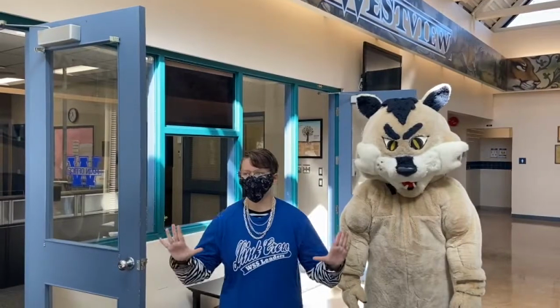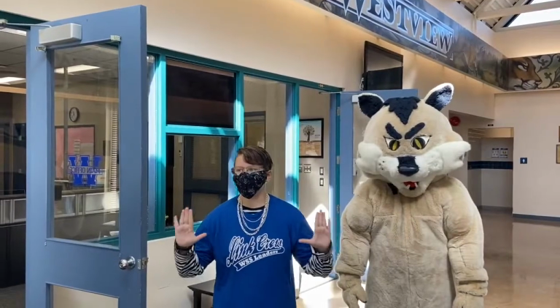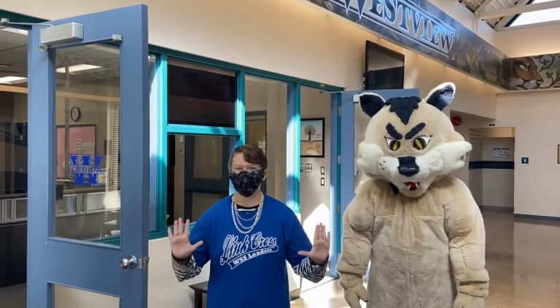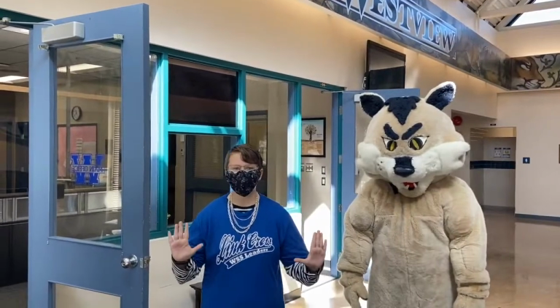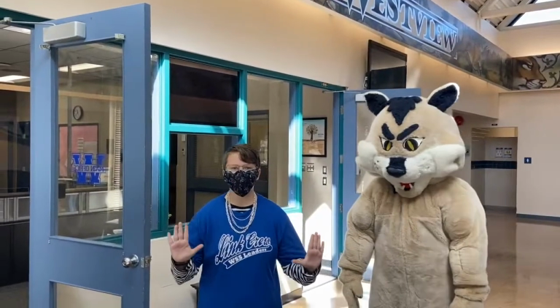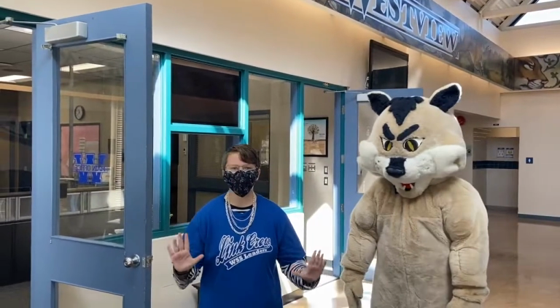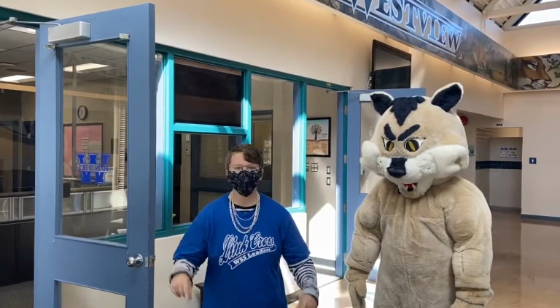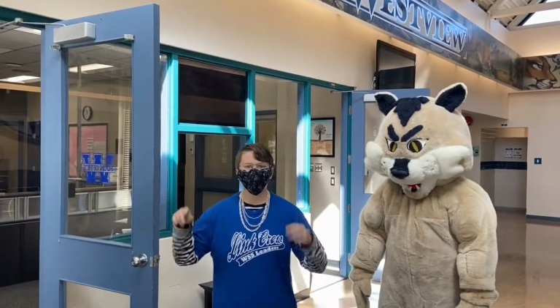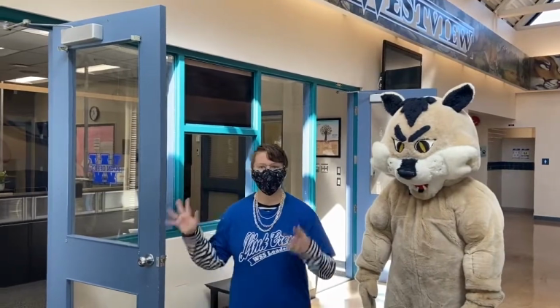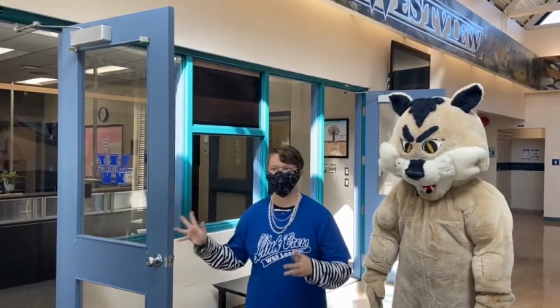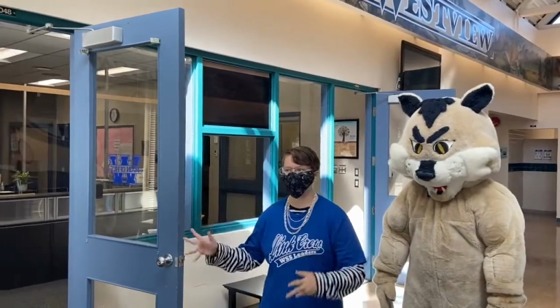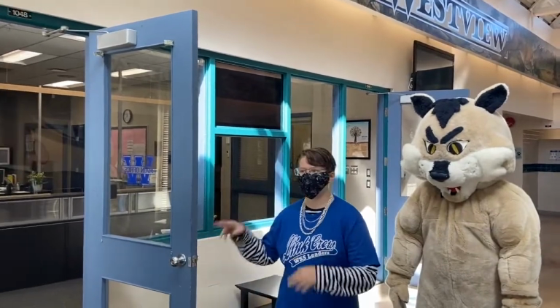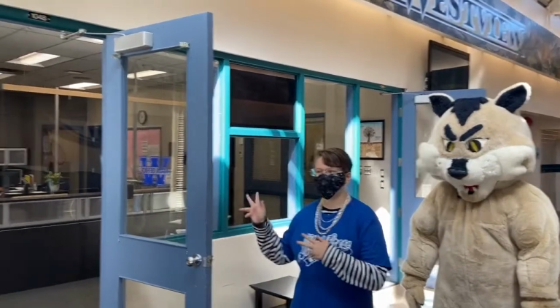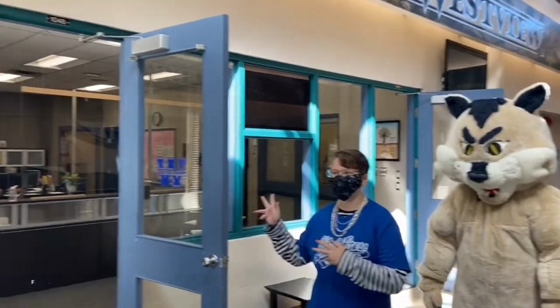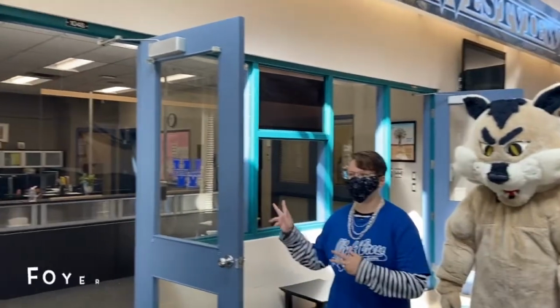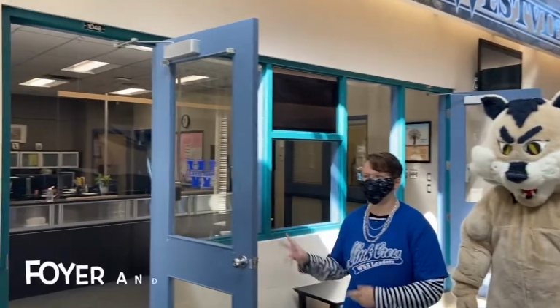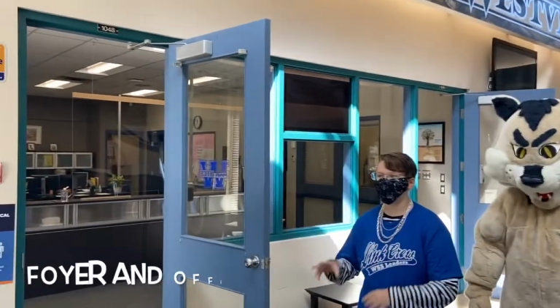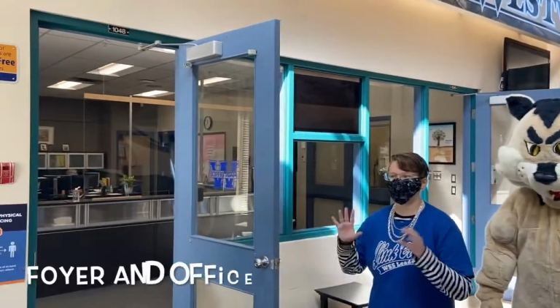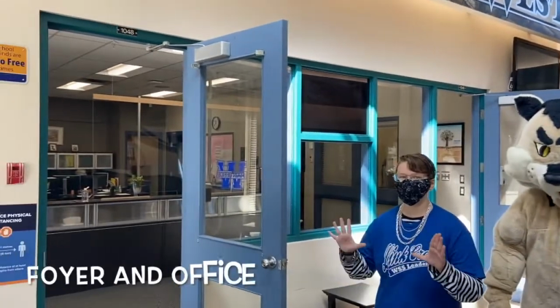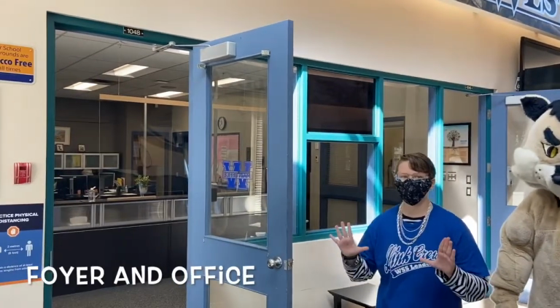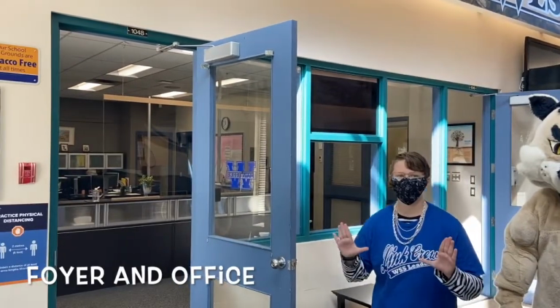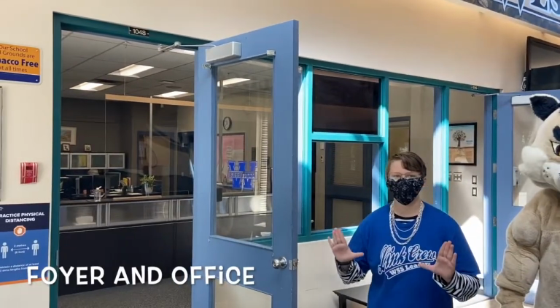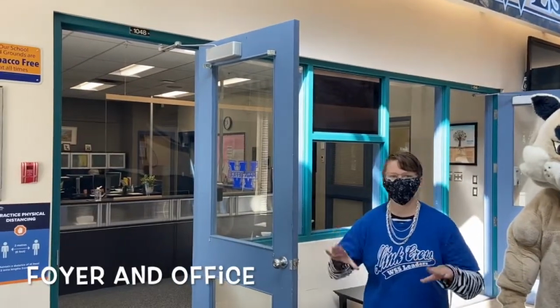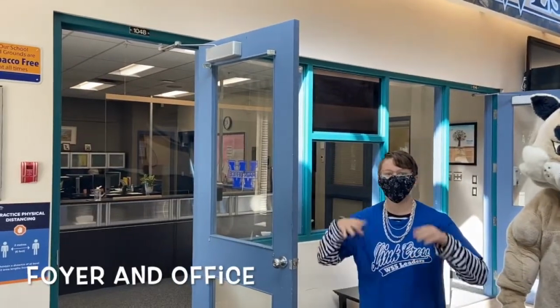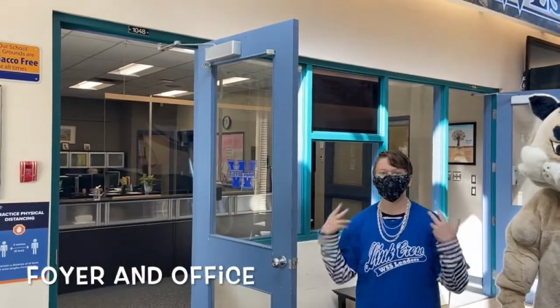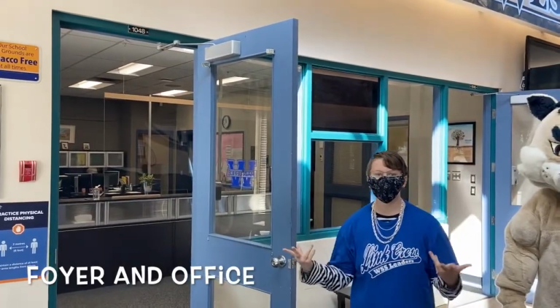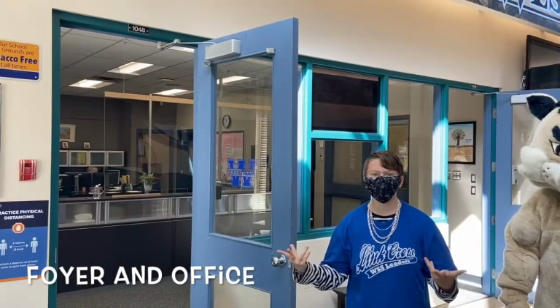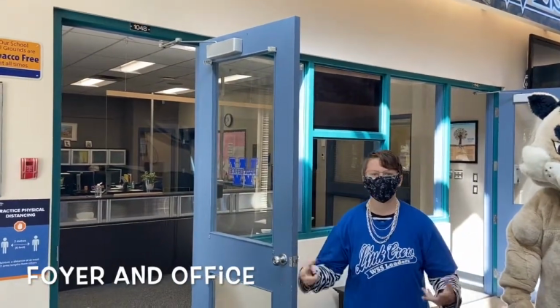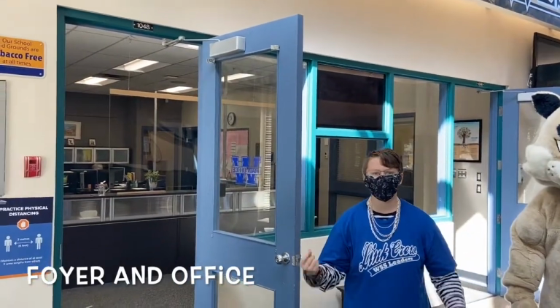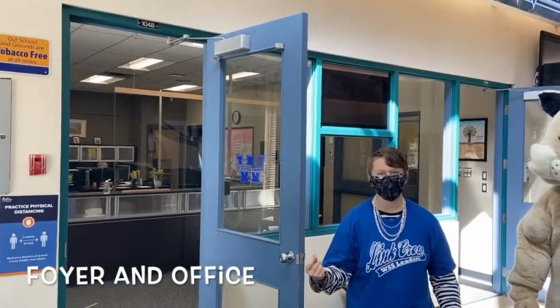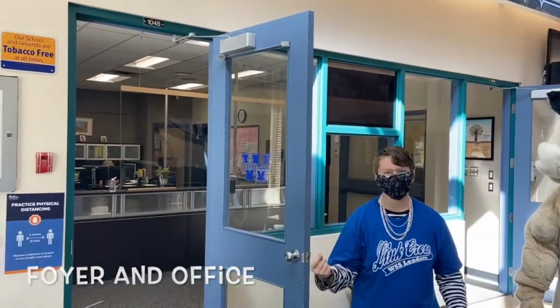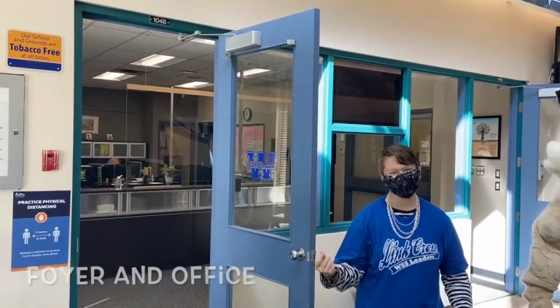So, location number one: our front office. This is where you're going to meet our lovely admin and secretaries.